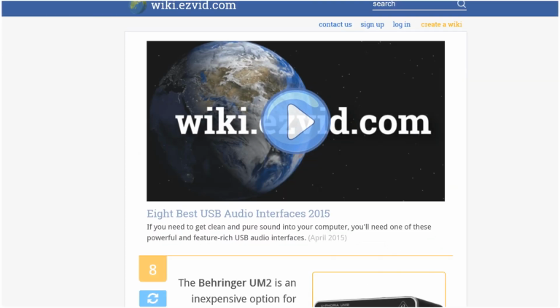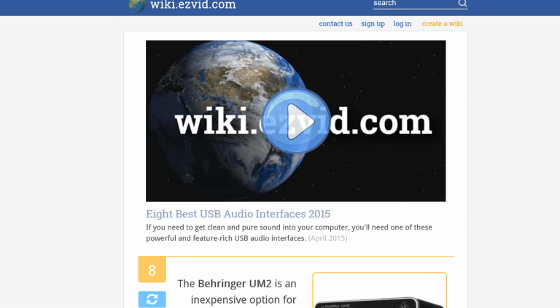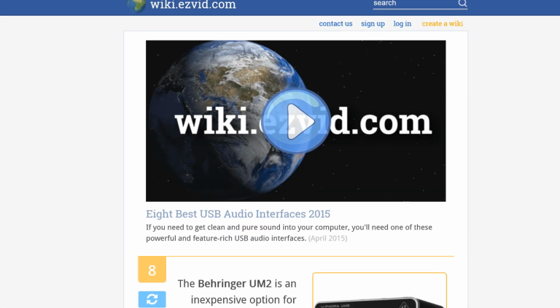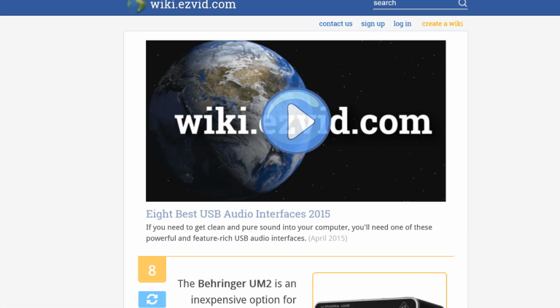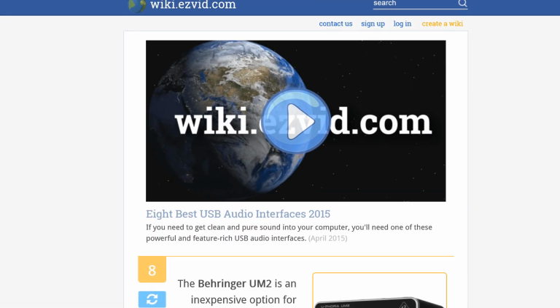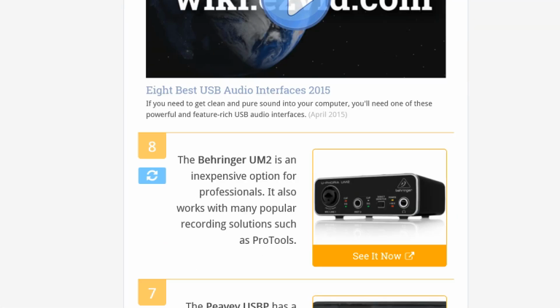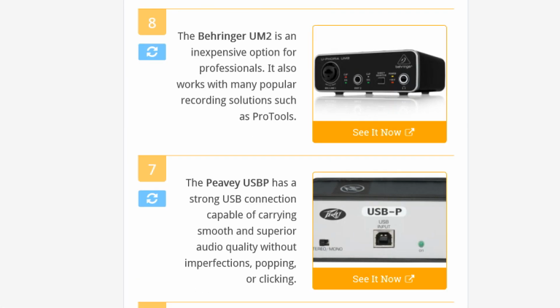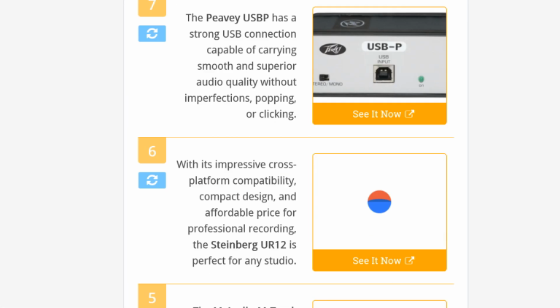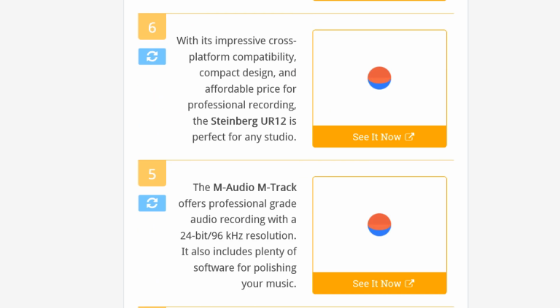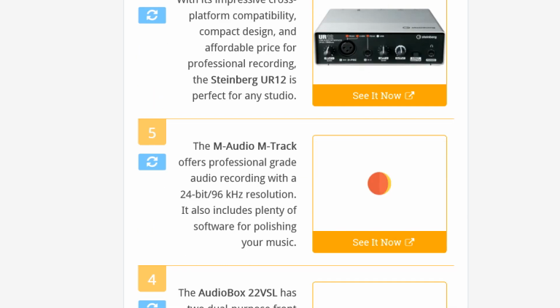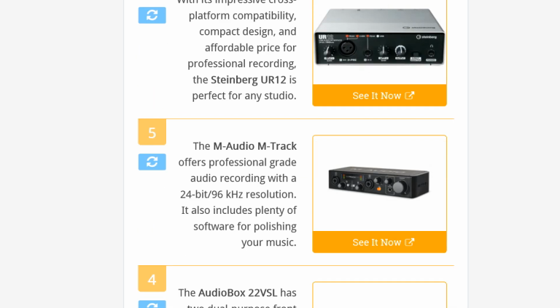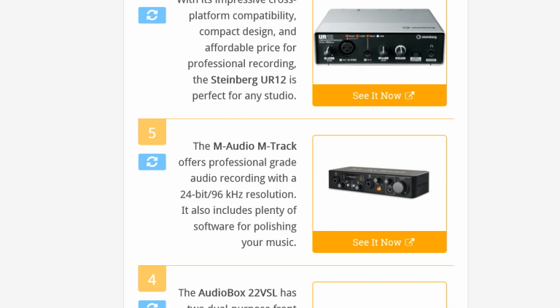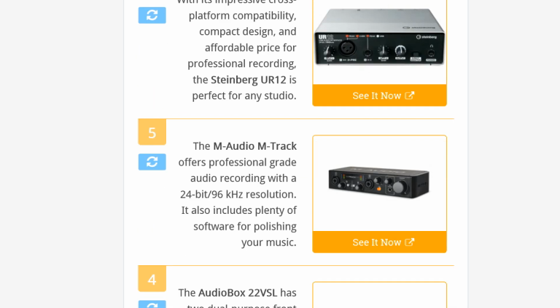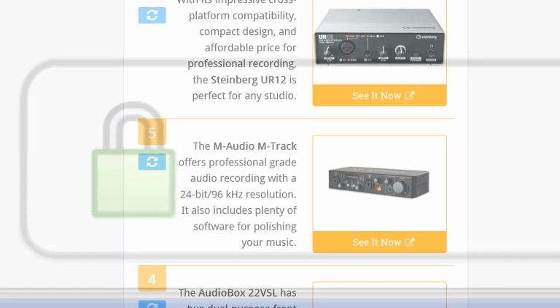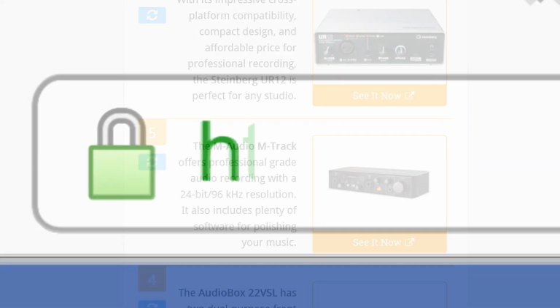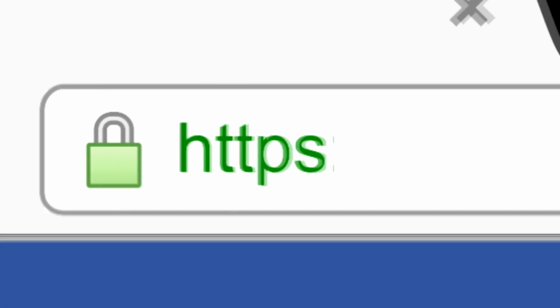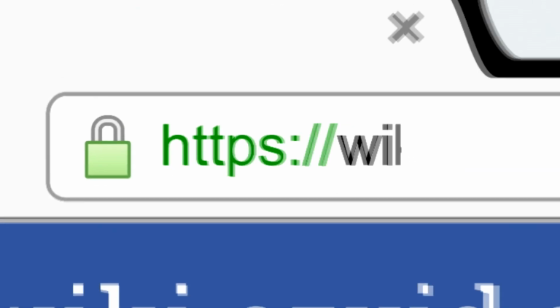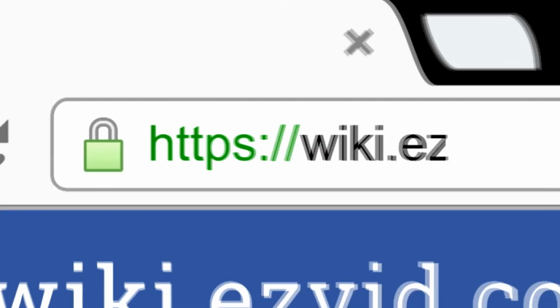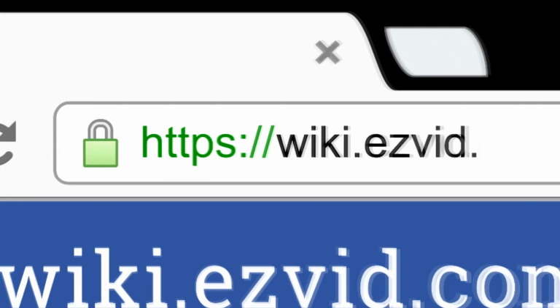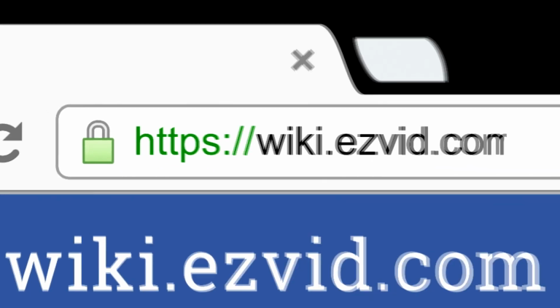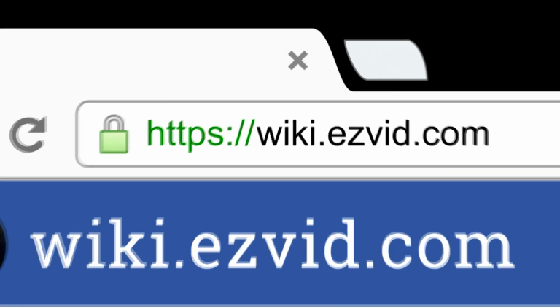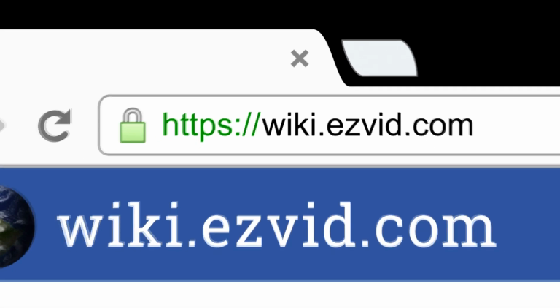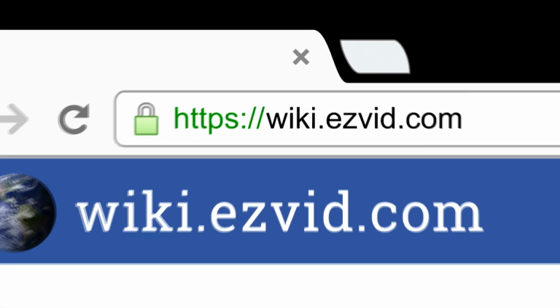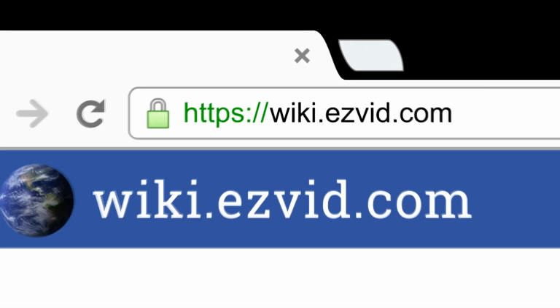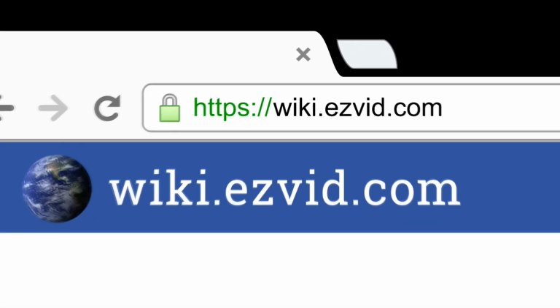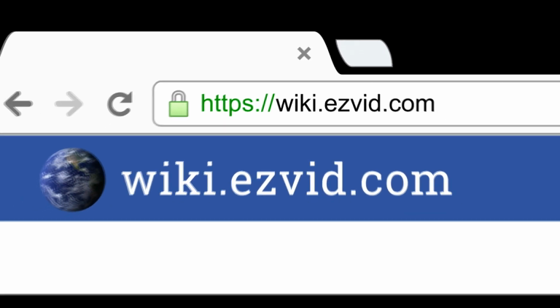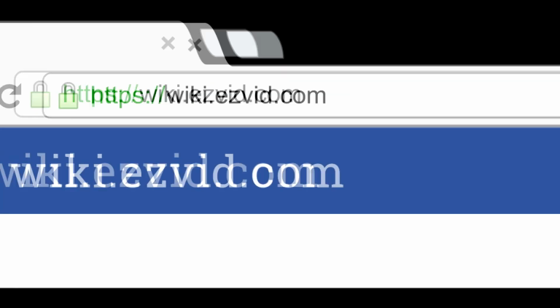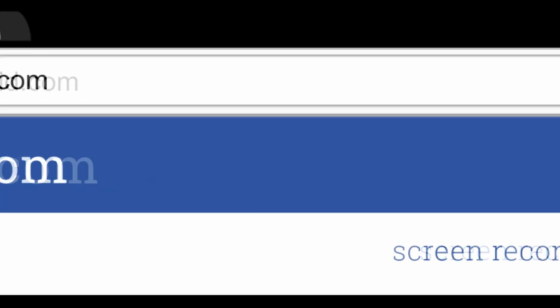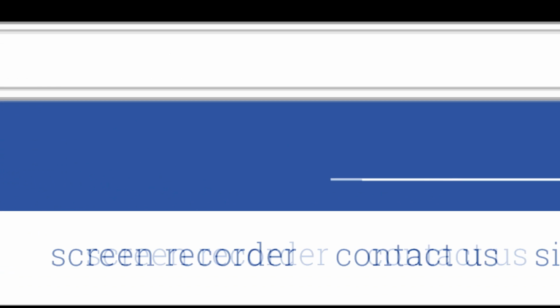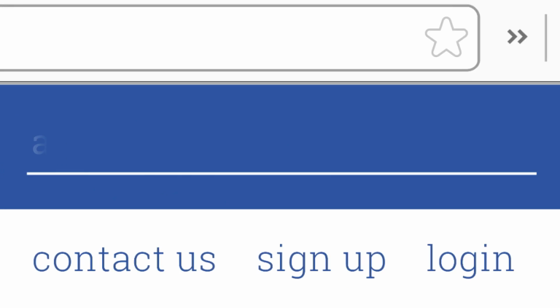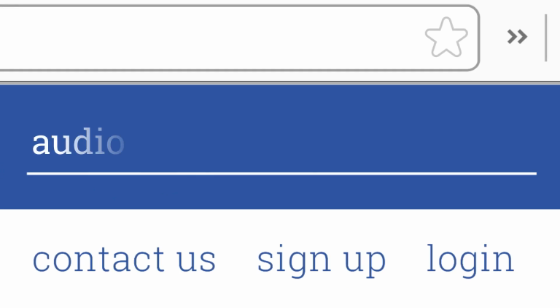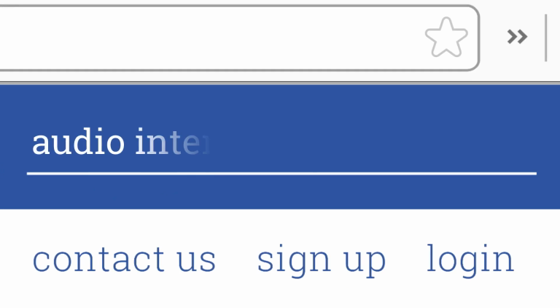To see all this stuff, go to wiki.easyvid.com and search for audio interfaces or click beneath this video.